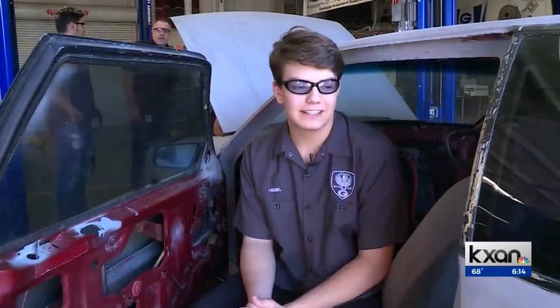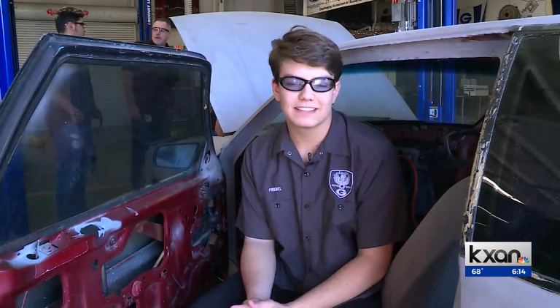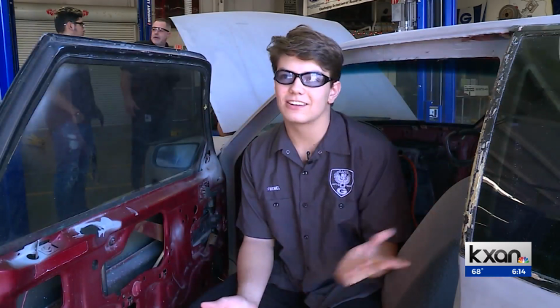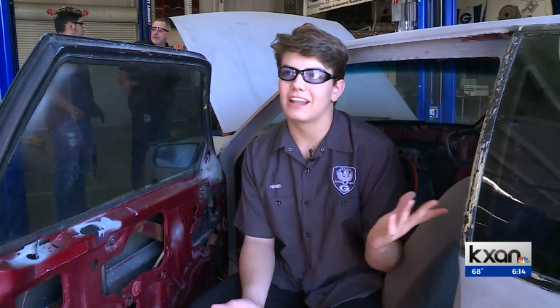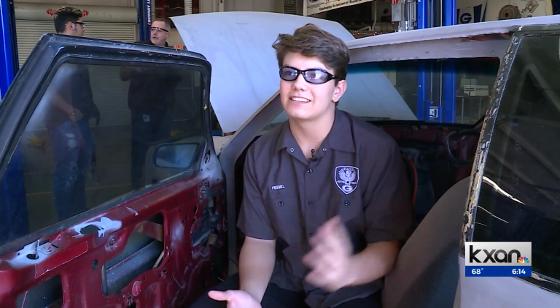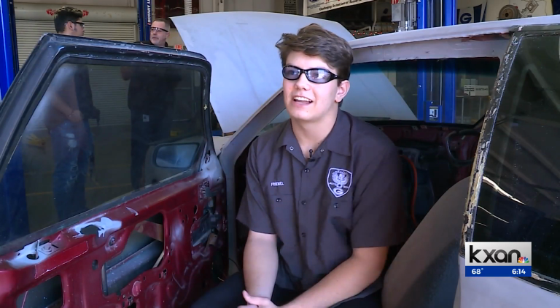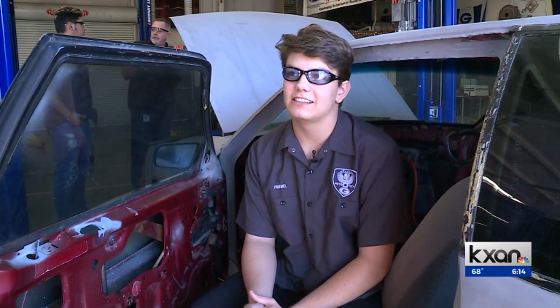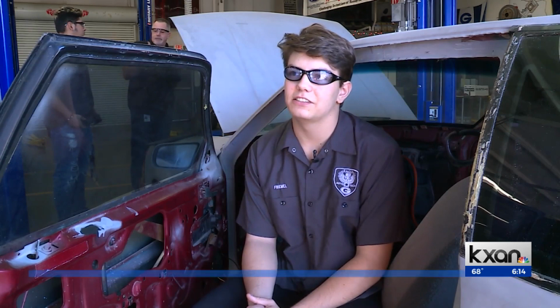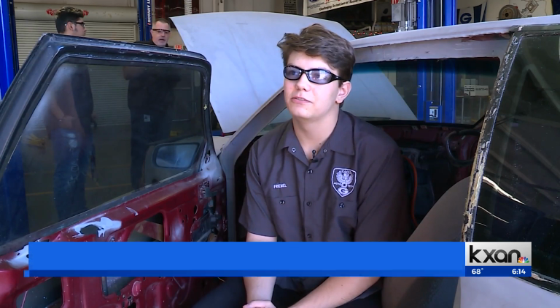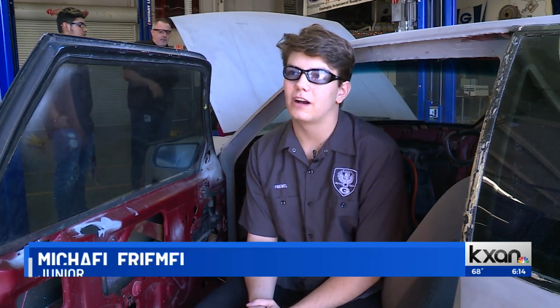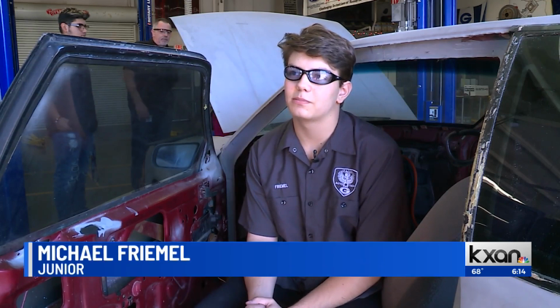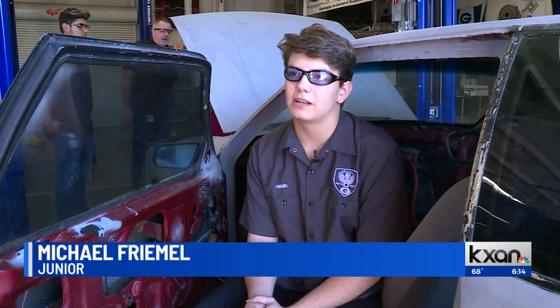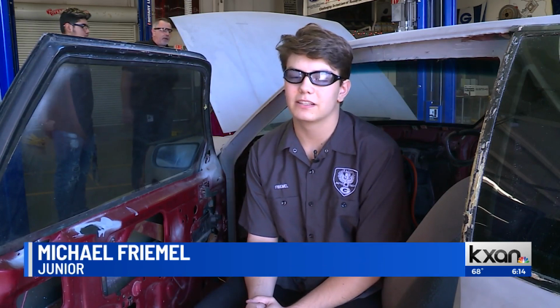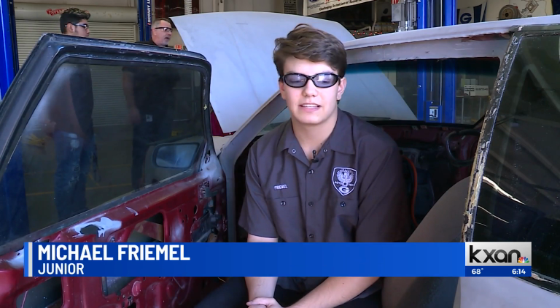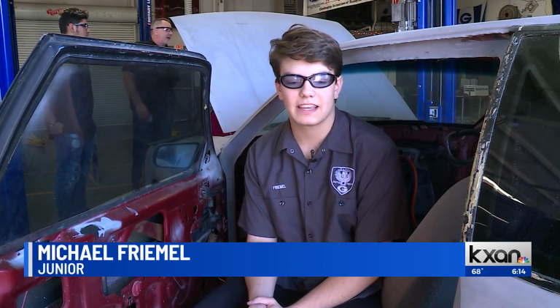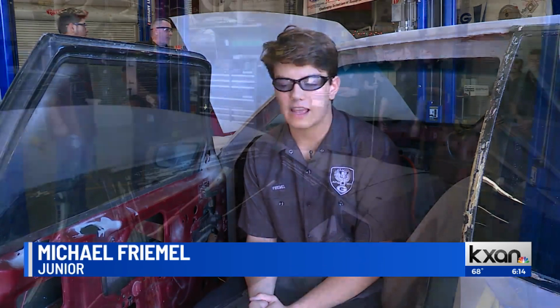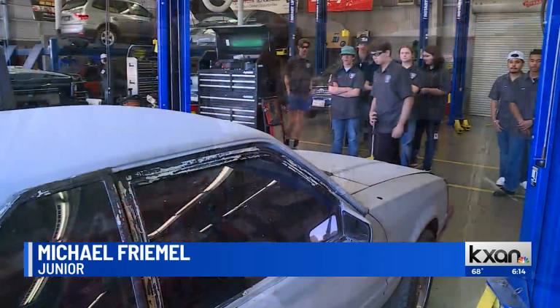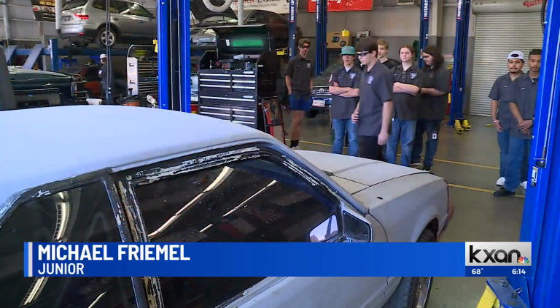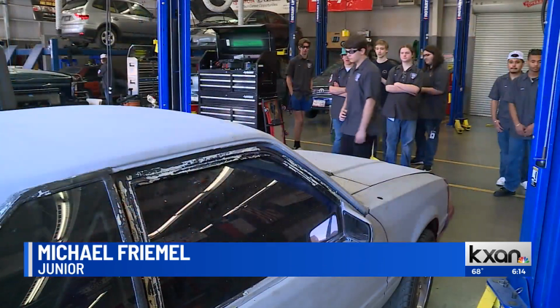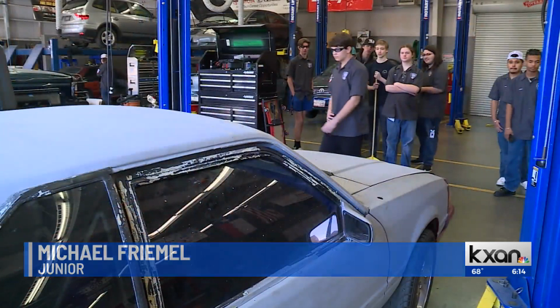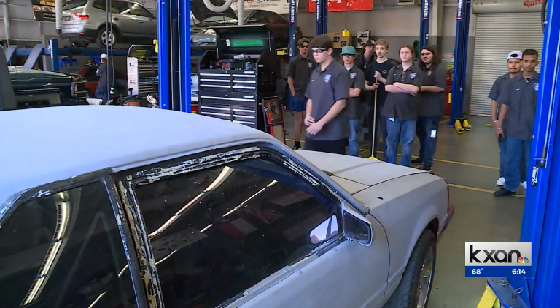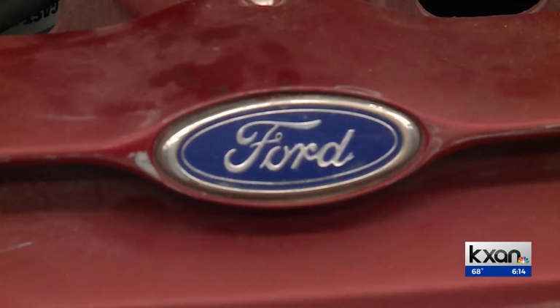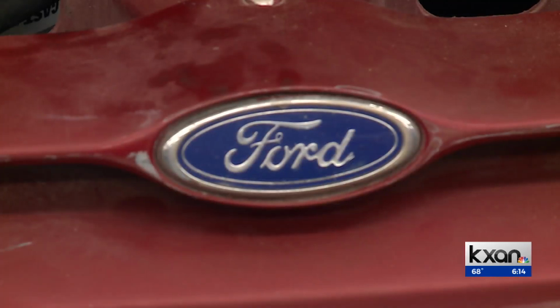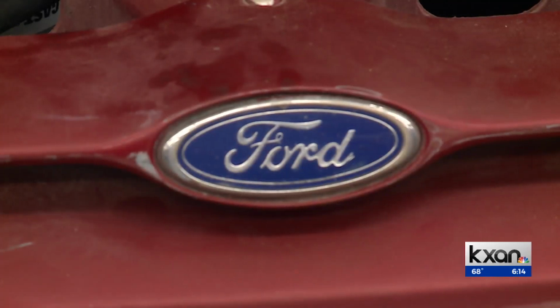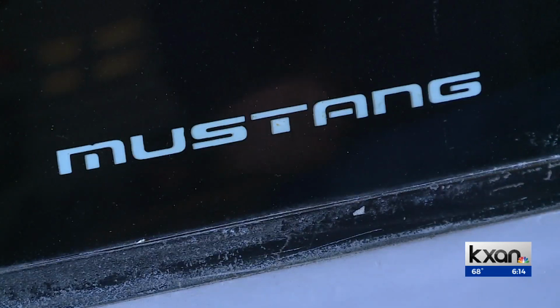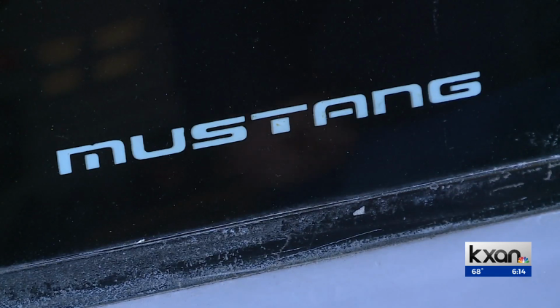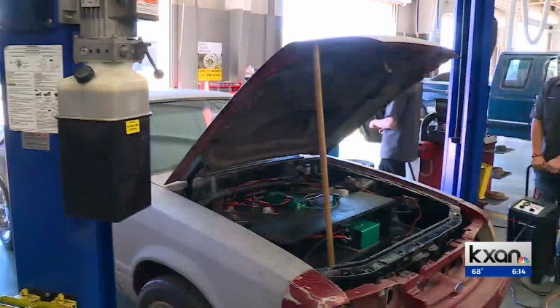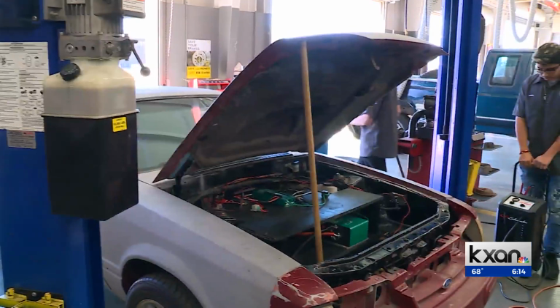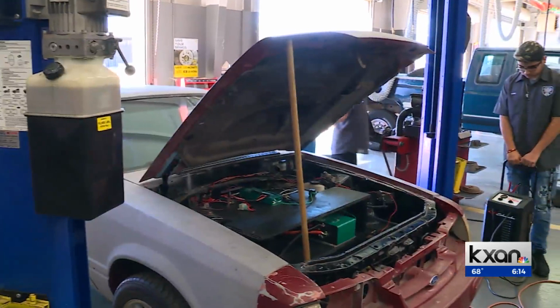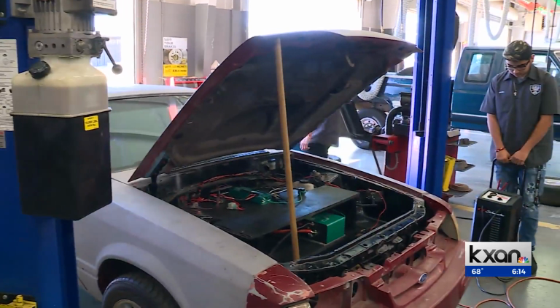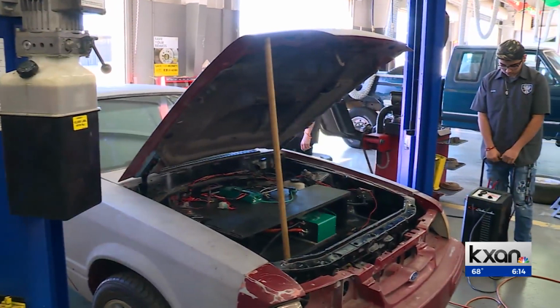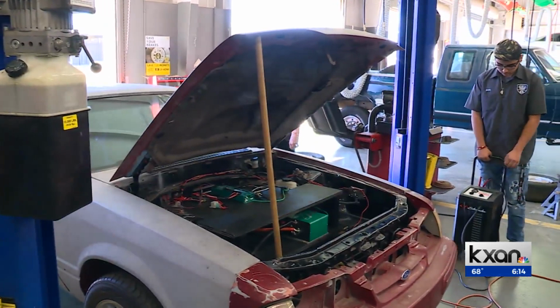This is our 1992 Fox Body Mustang. On the outside, it looks like a Mustang. But under the hood, it's a different story.